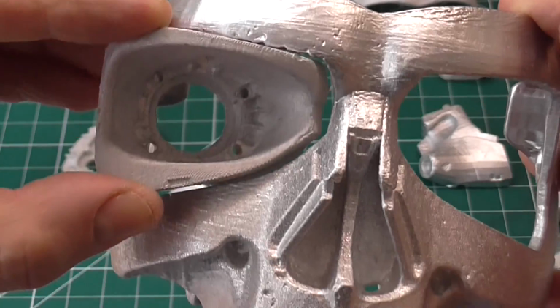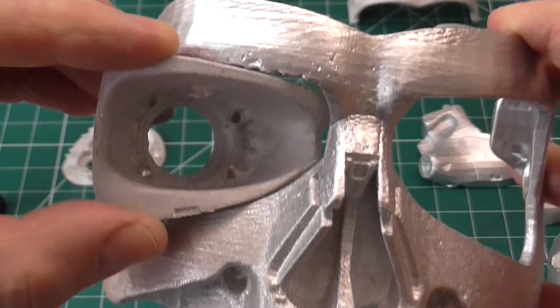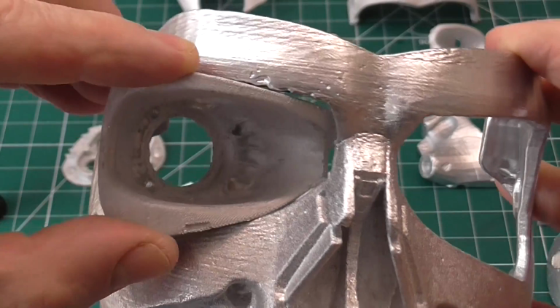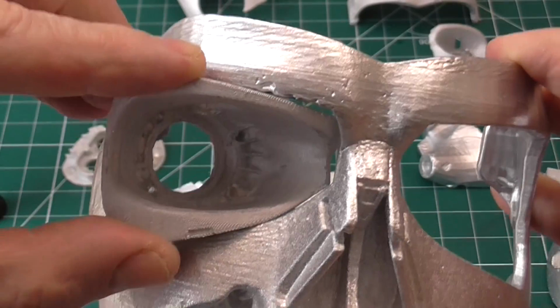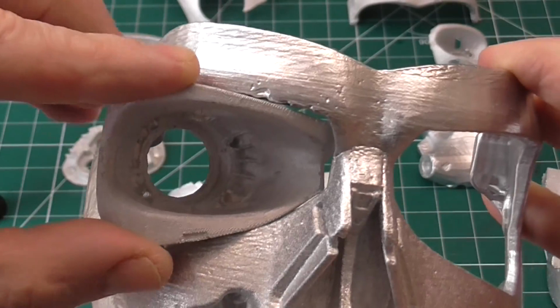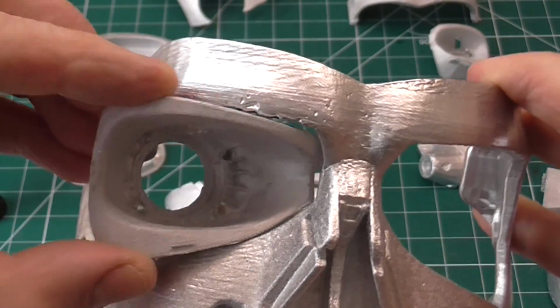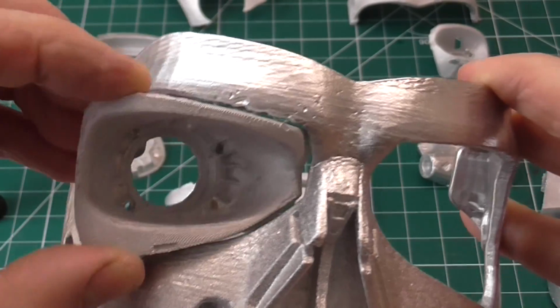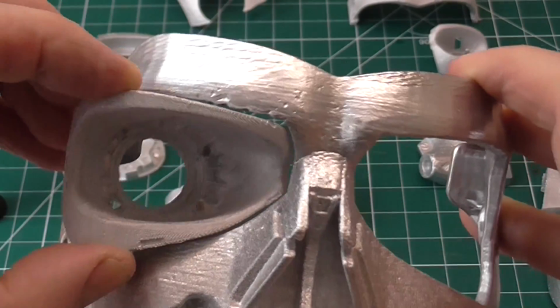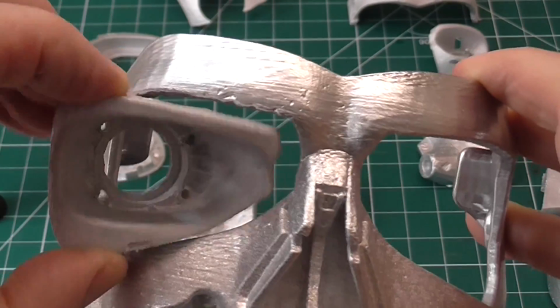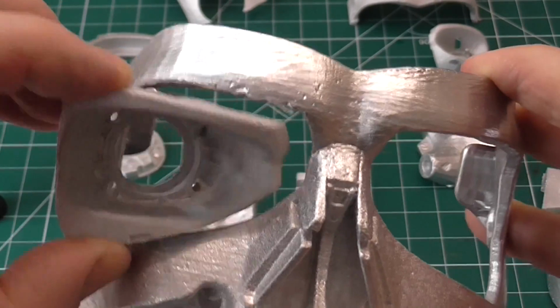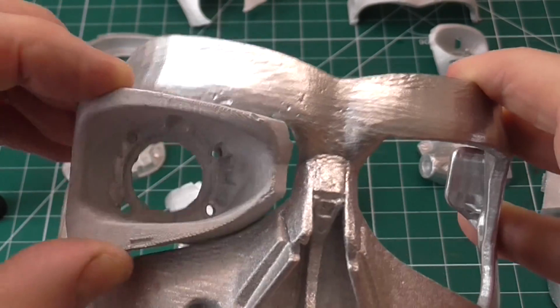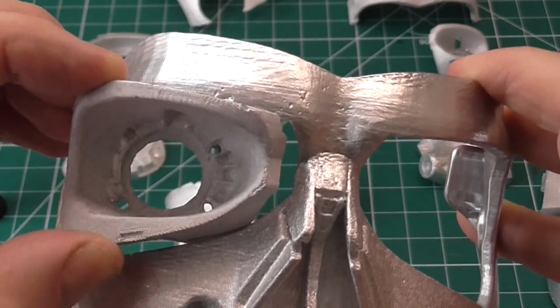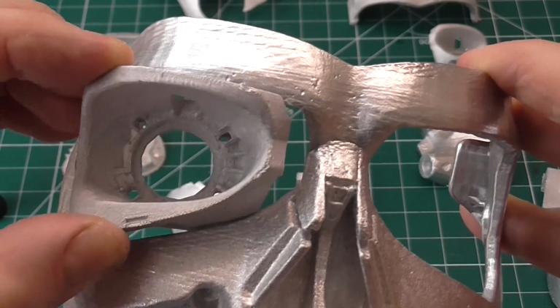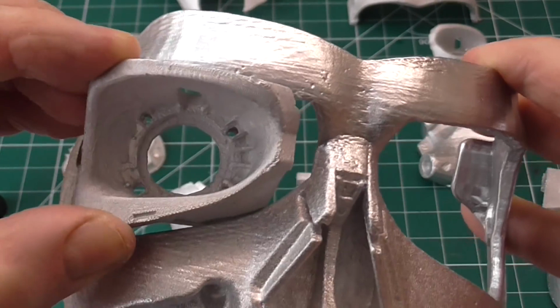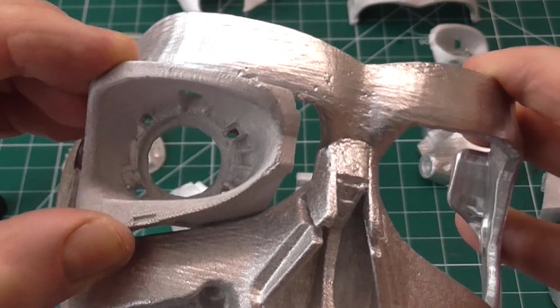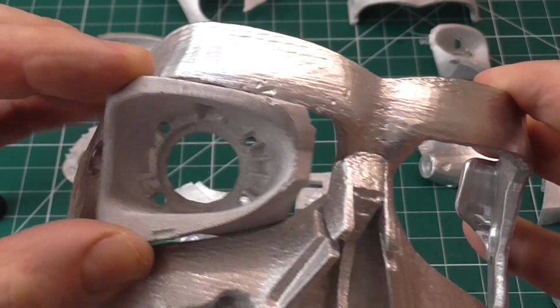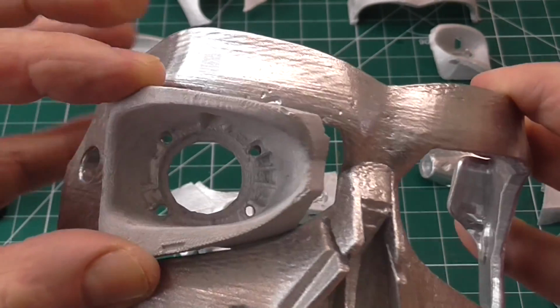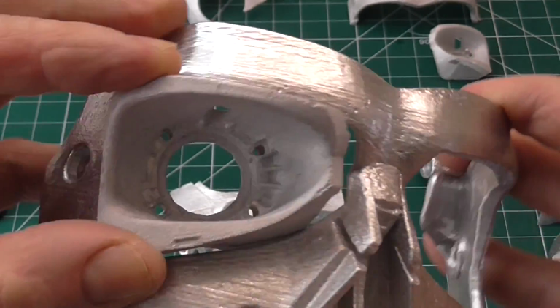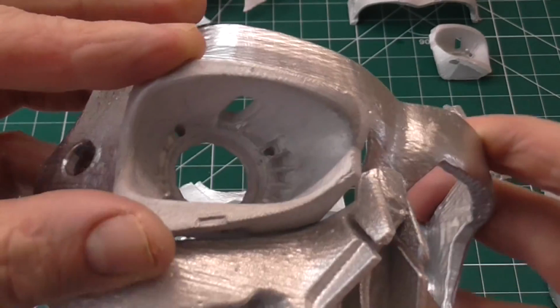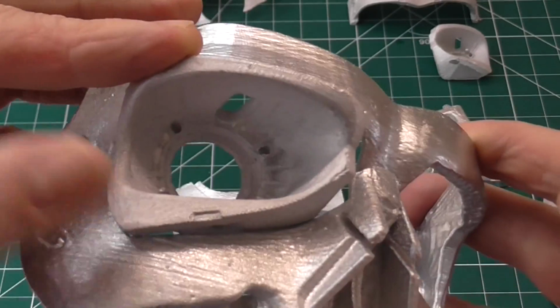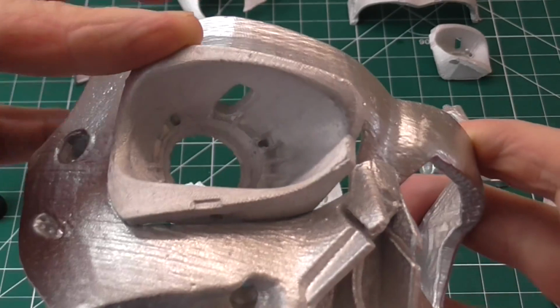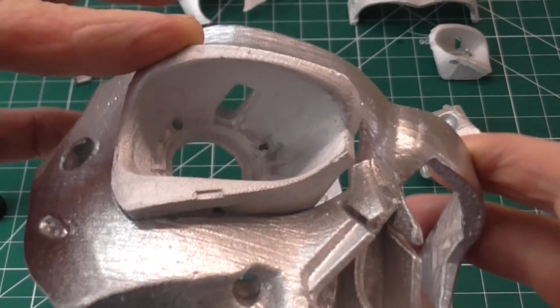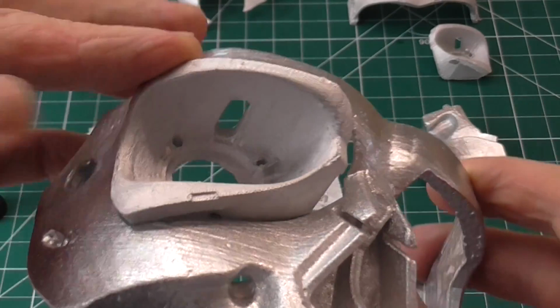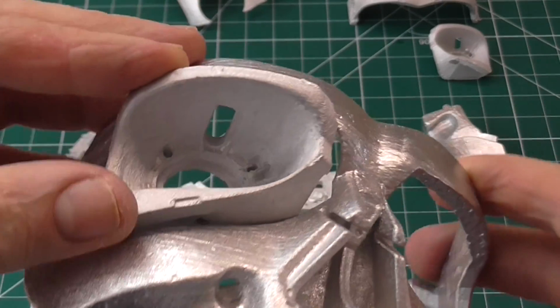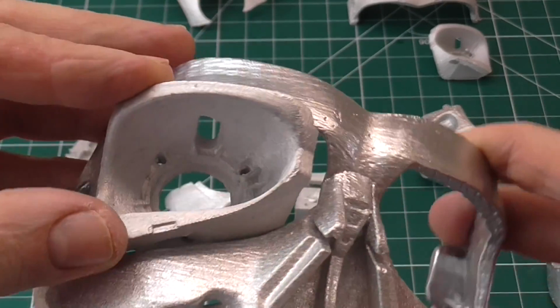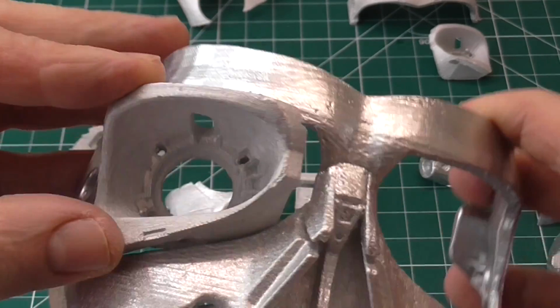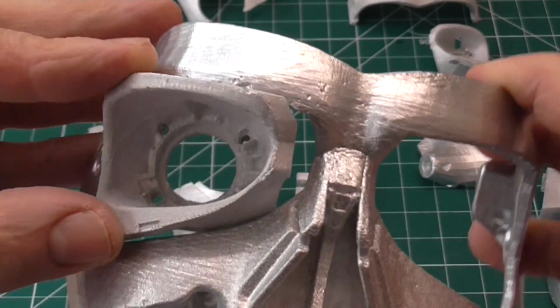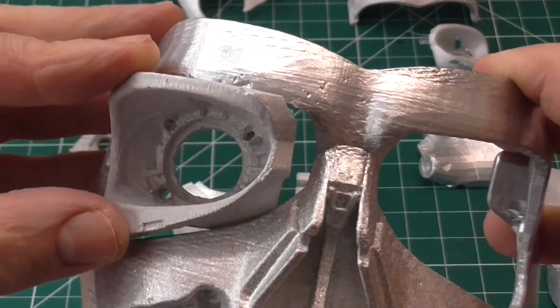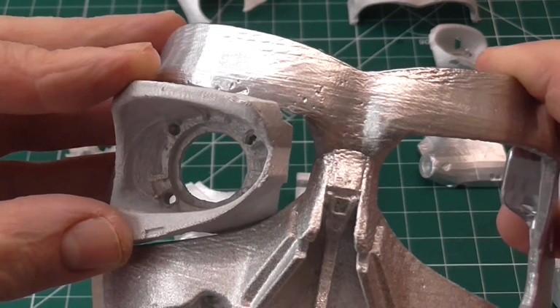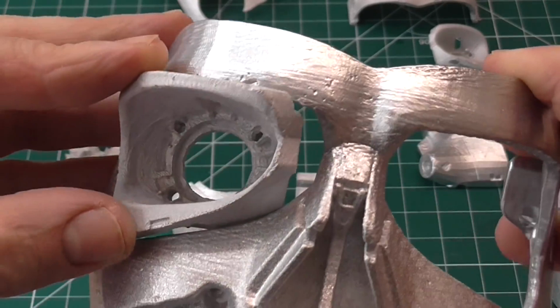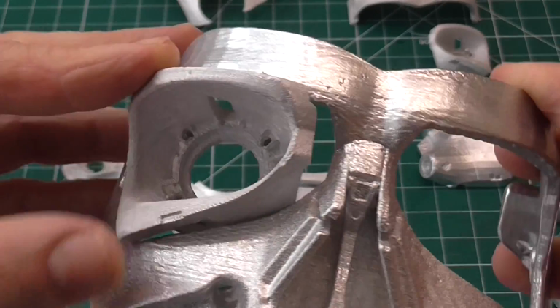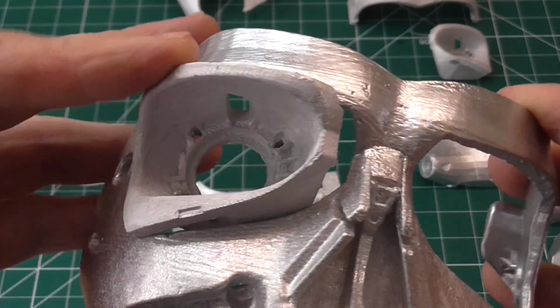So now I have a big Terminator jigsaw puzzle, where none of the pieces quite fit together properly.